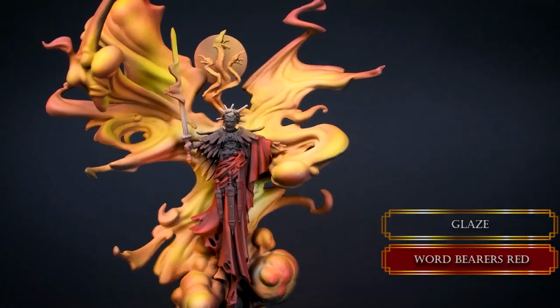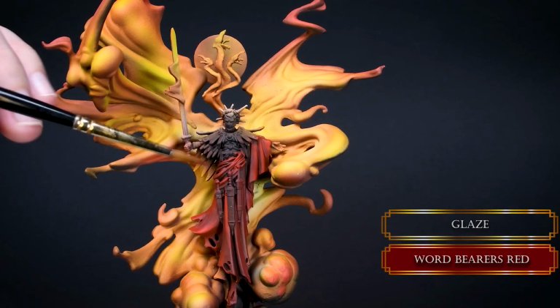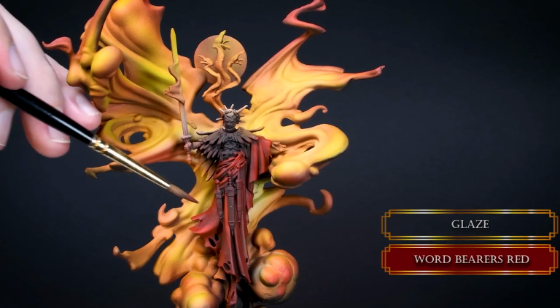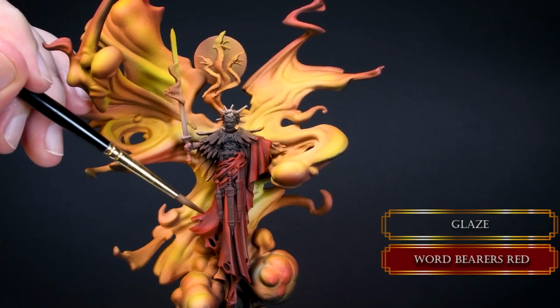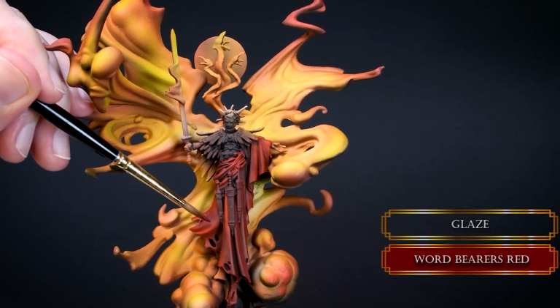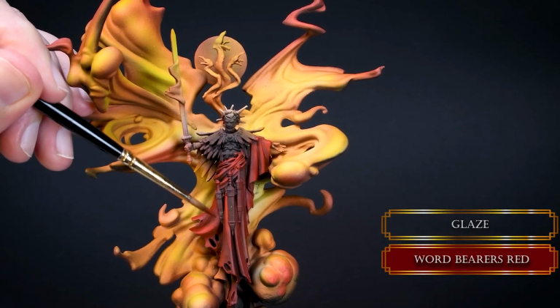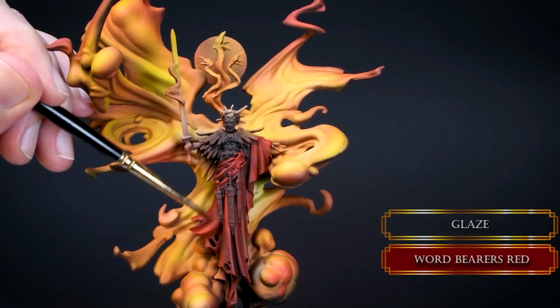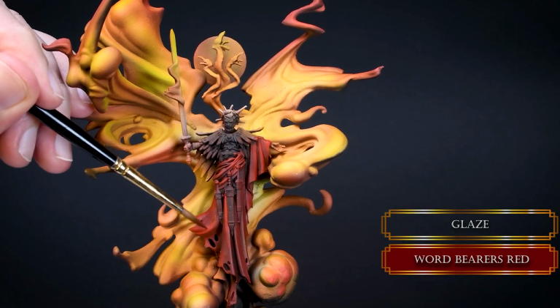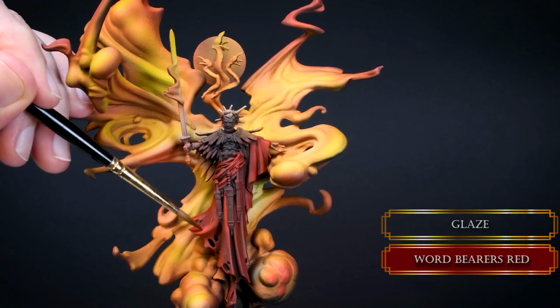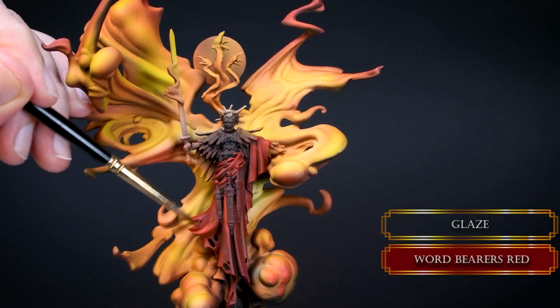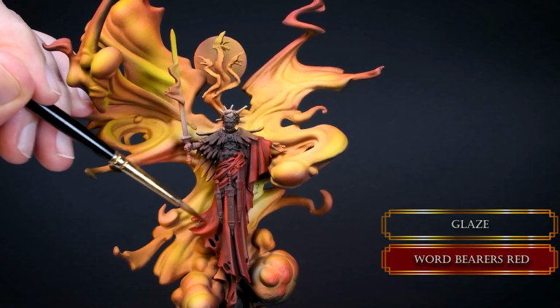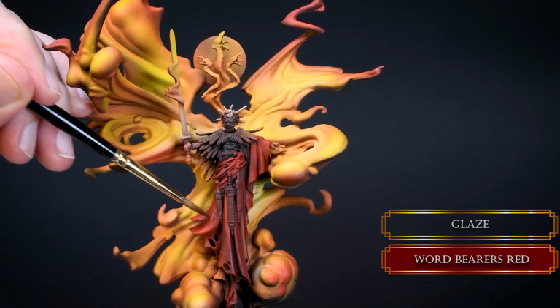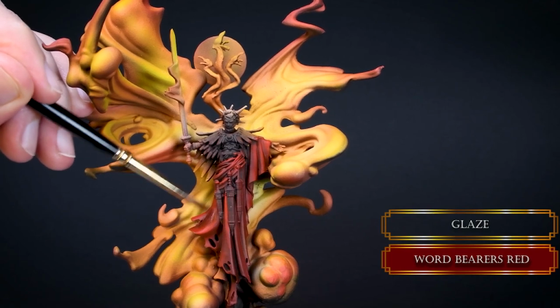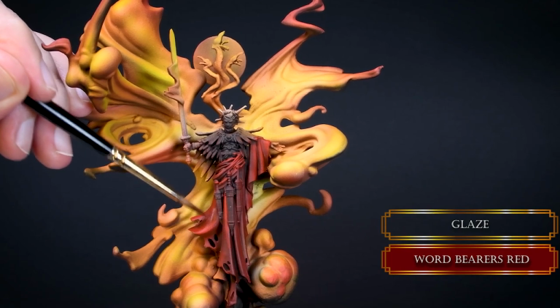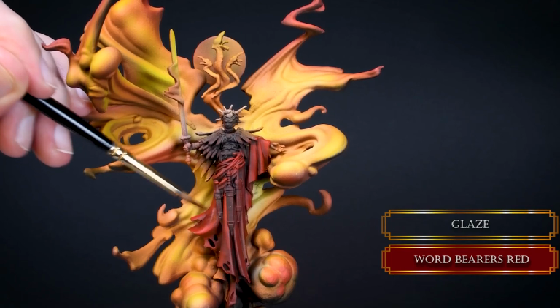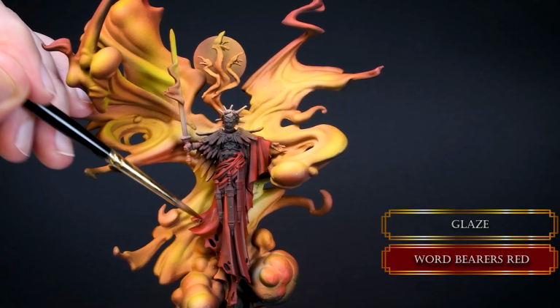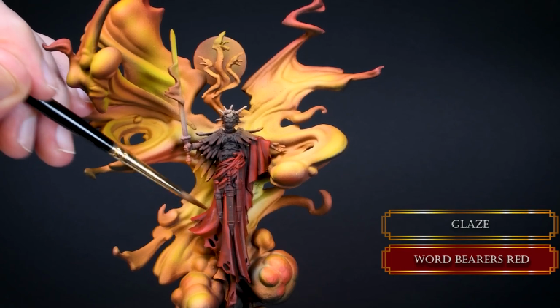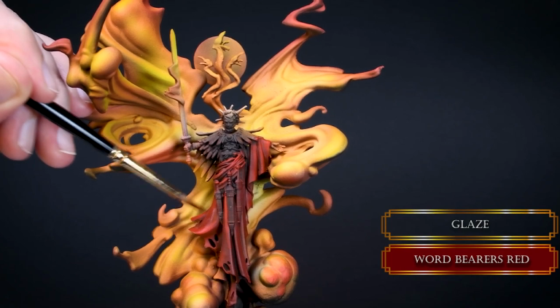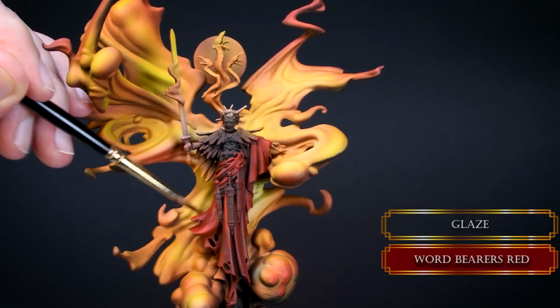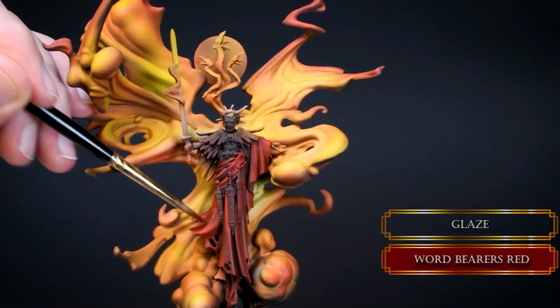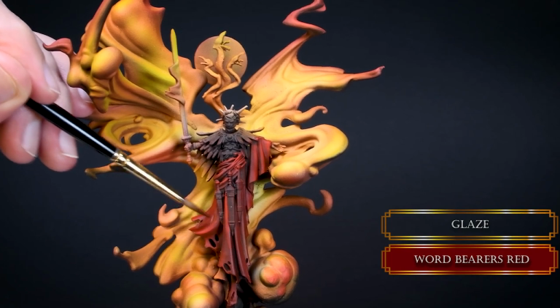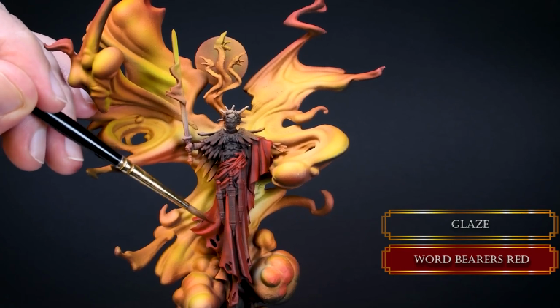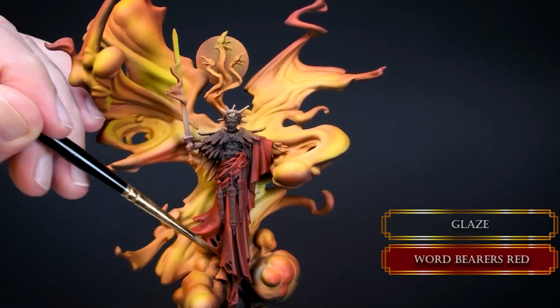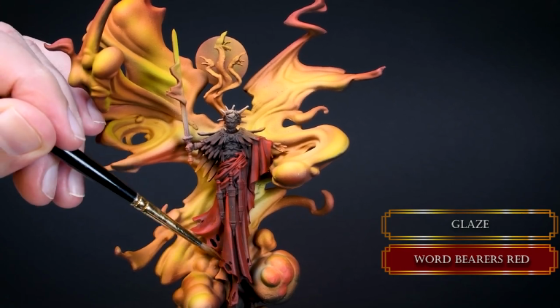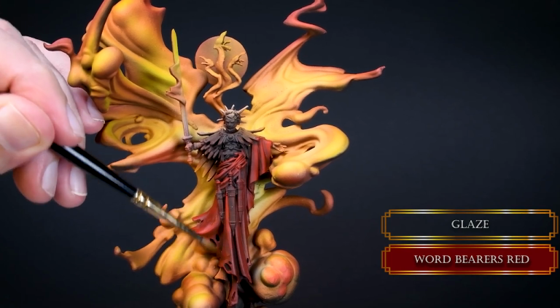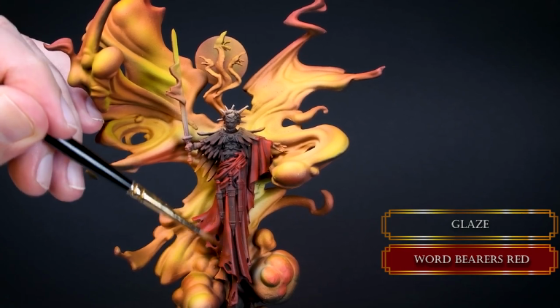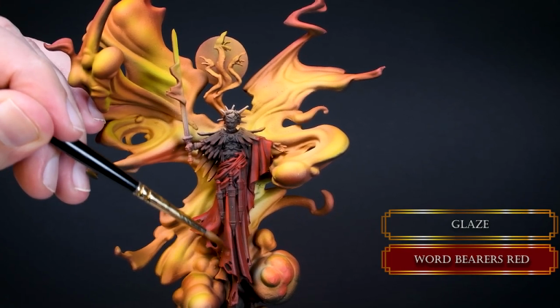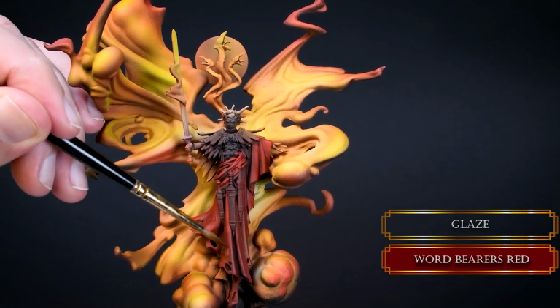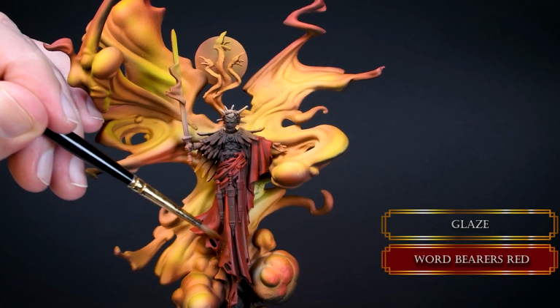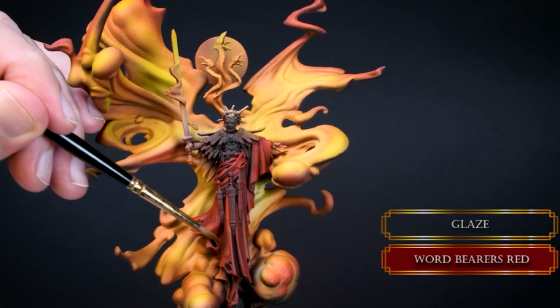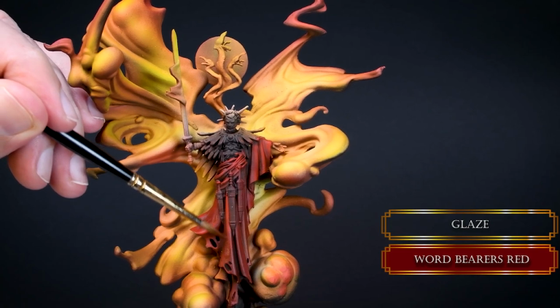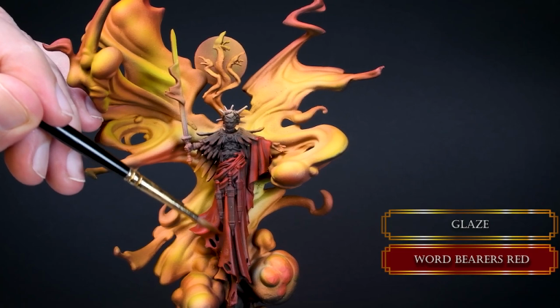Then smooth out the transitions with some glazing. This back-and-forth glazing is kind of becoming my main blending style.